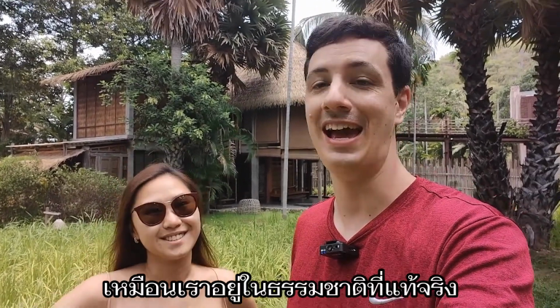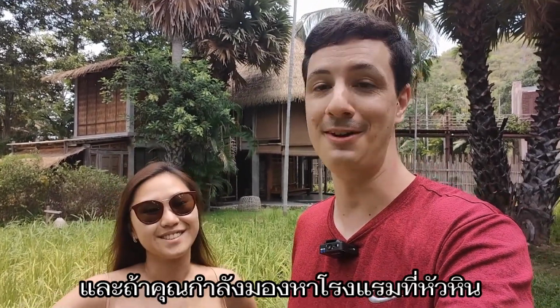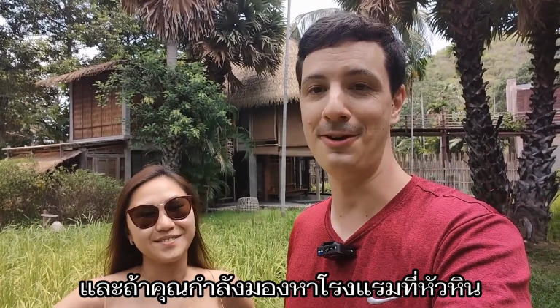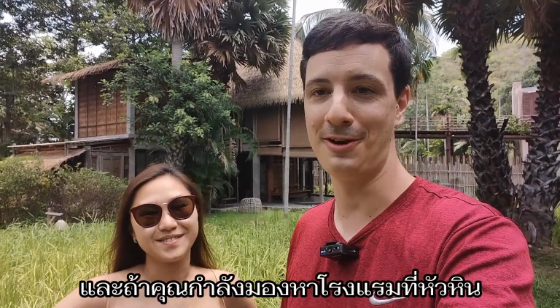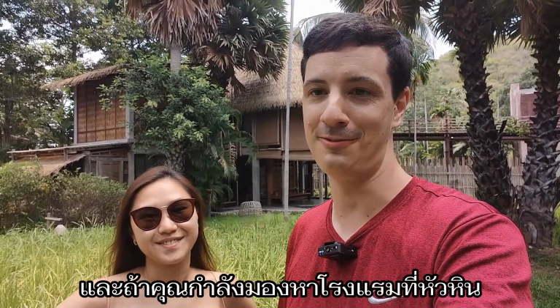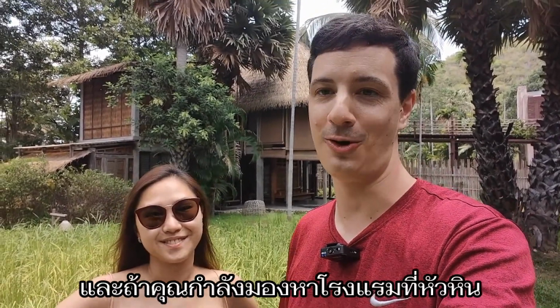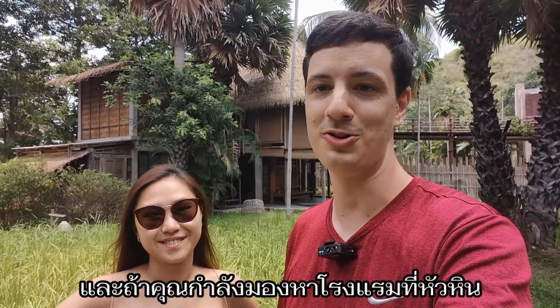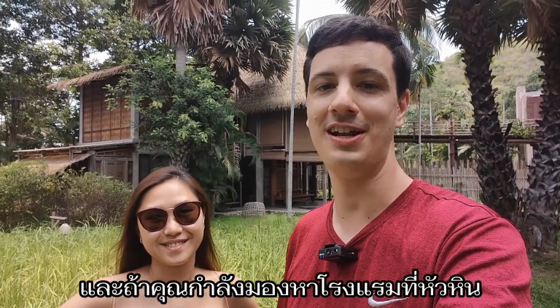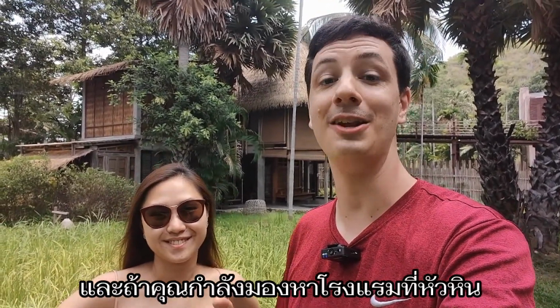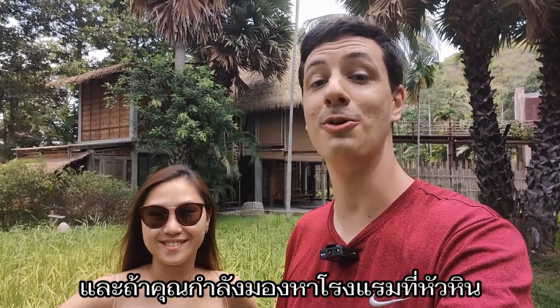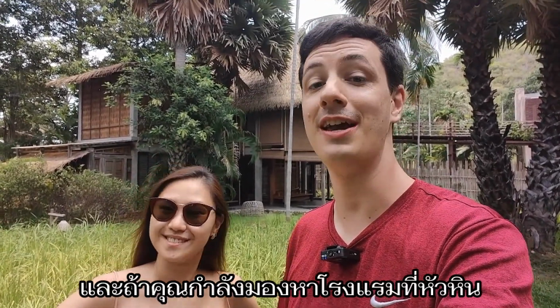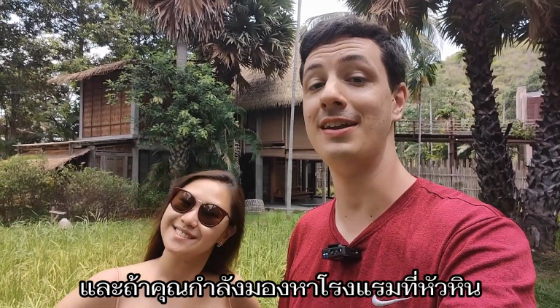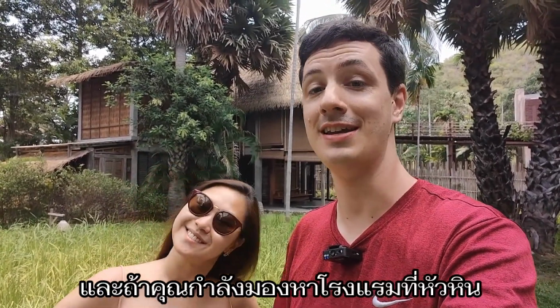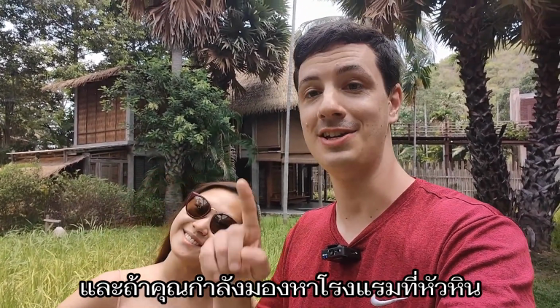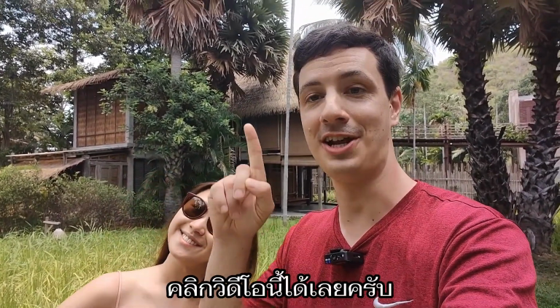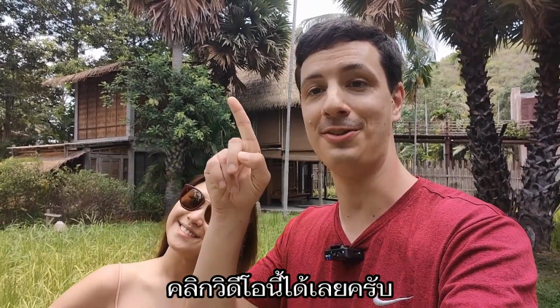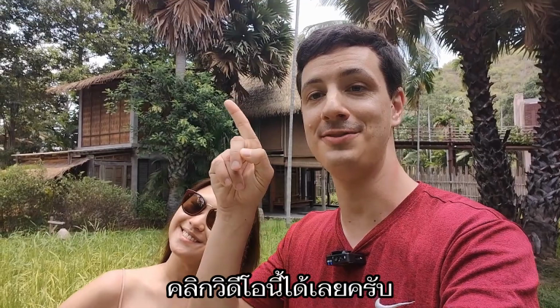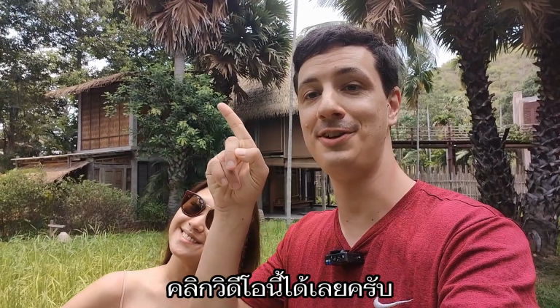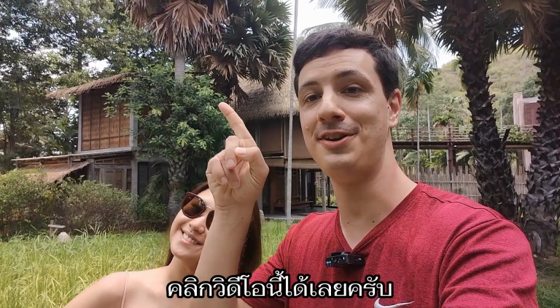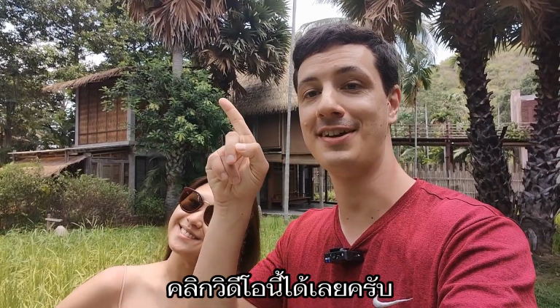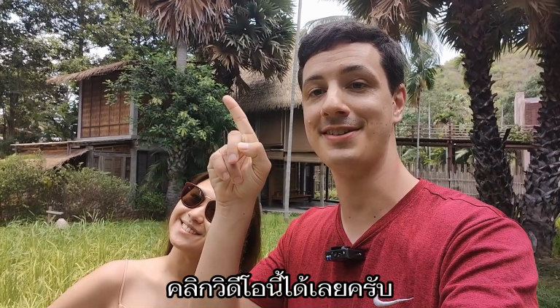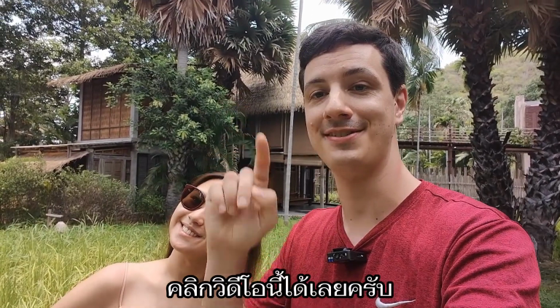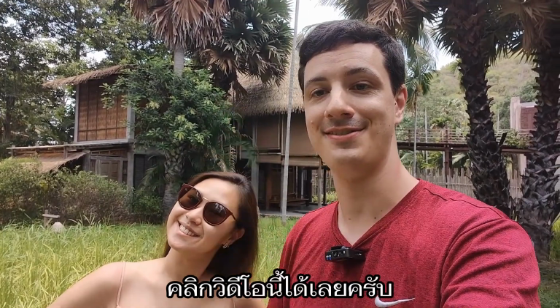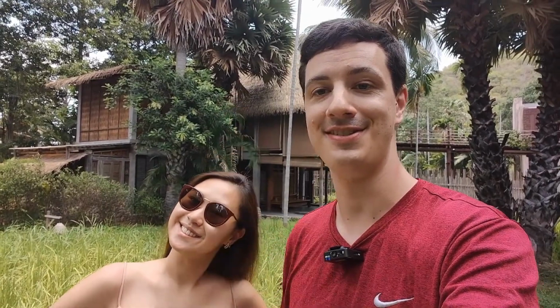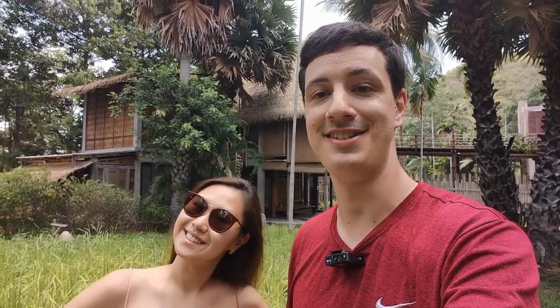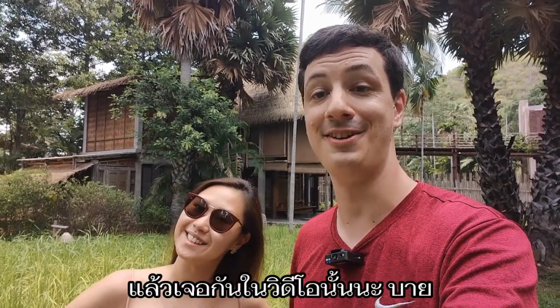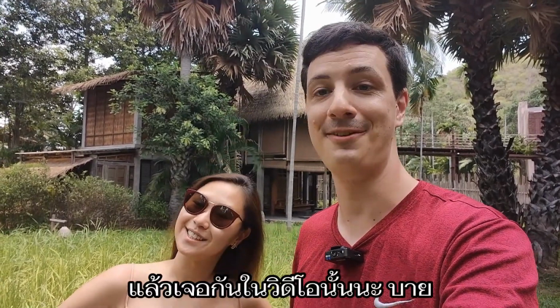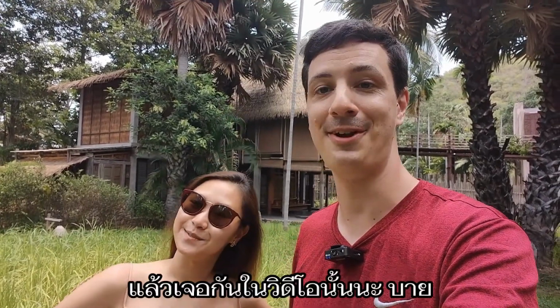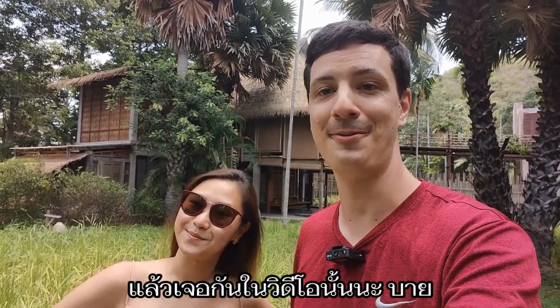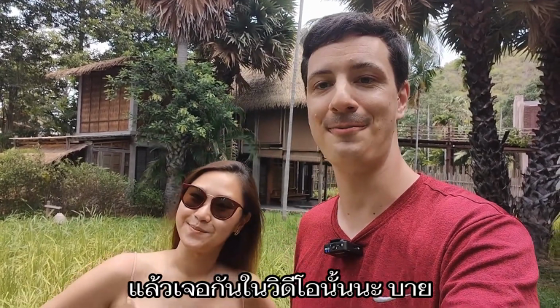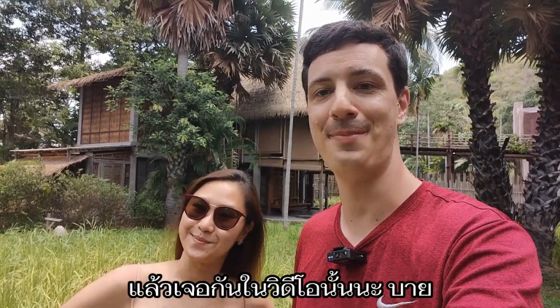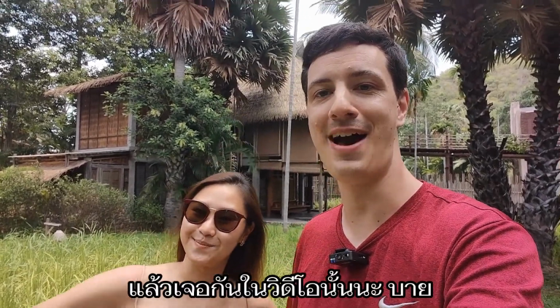And if you're looking for a hotel in Hua Hin, check out this video next. See you in that video — bye bye!